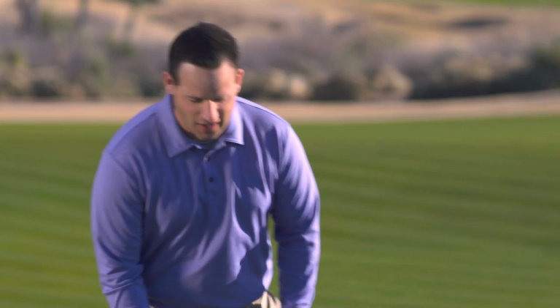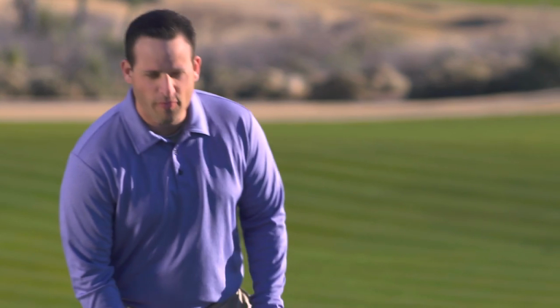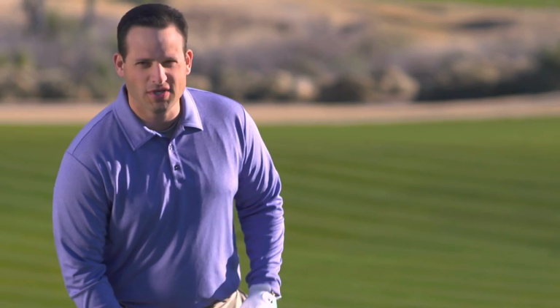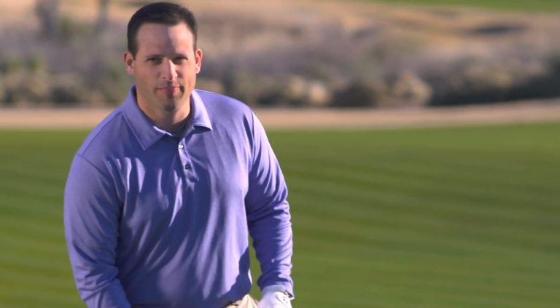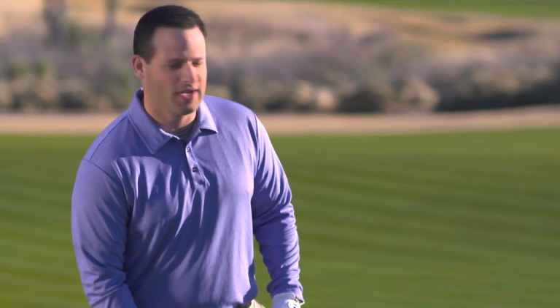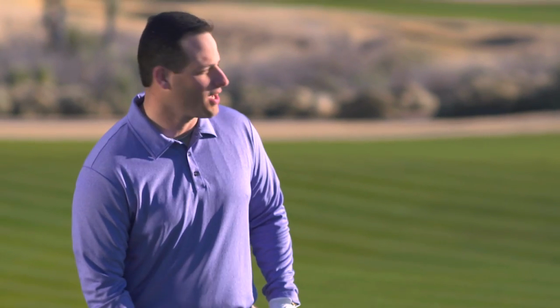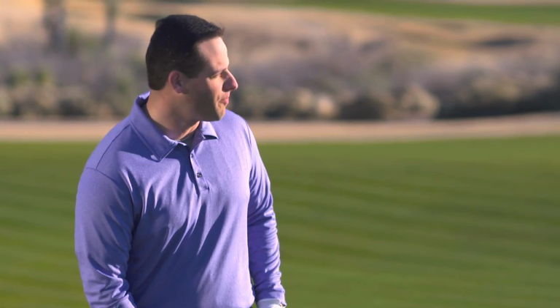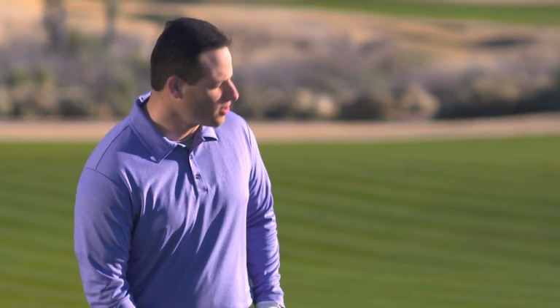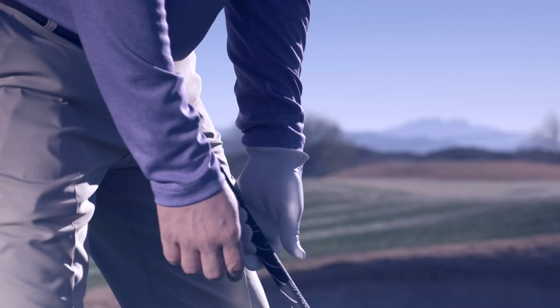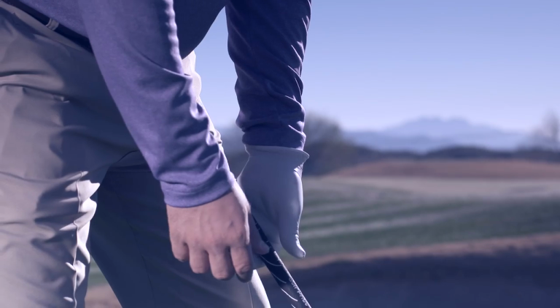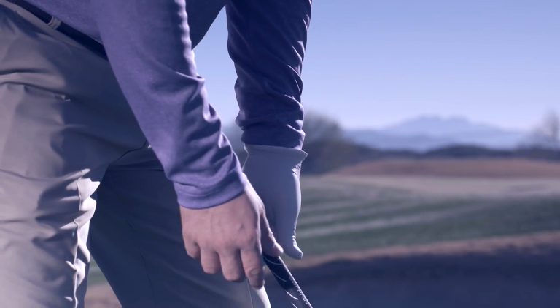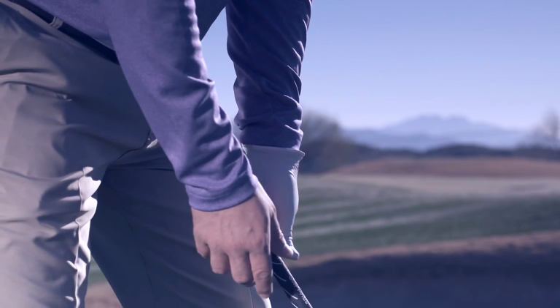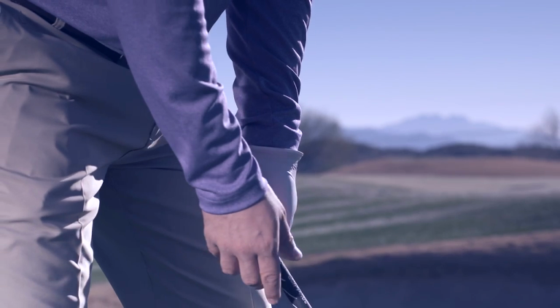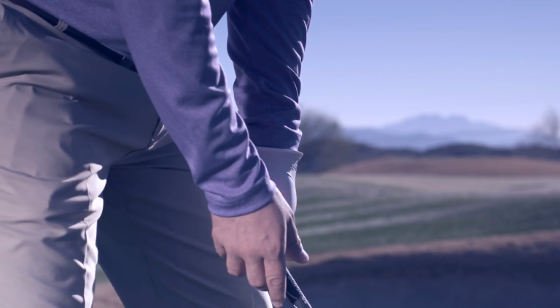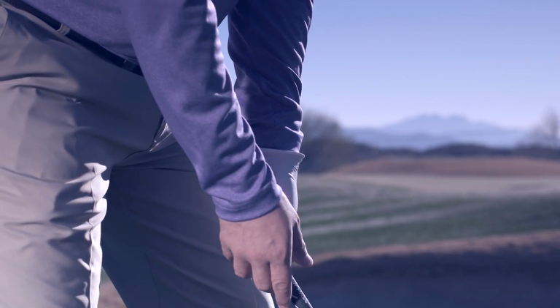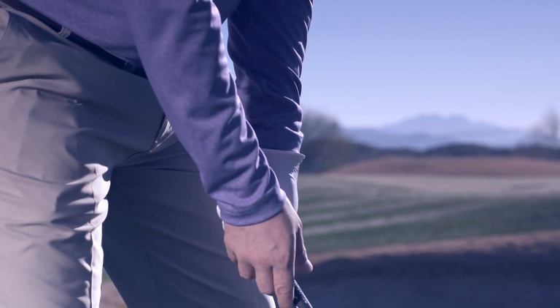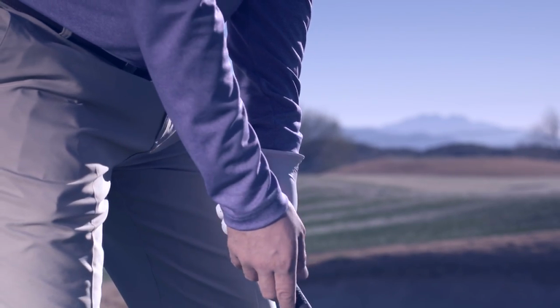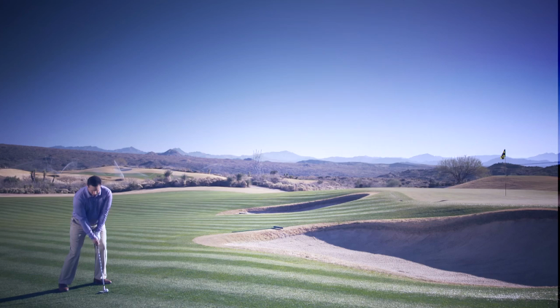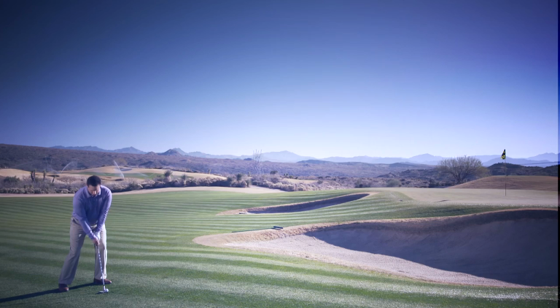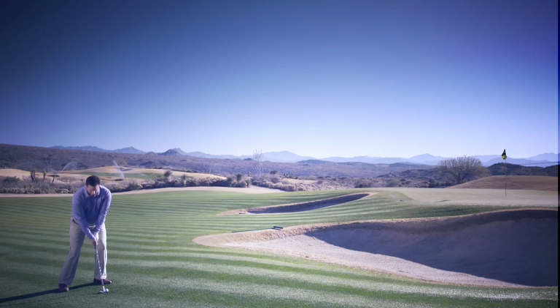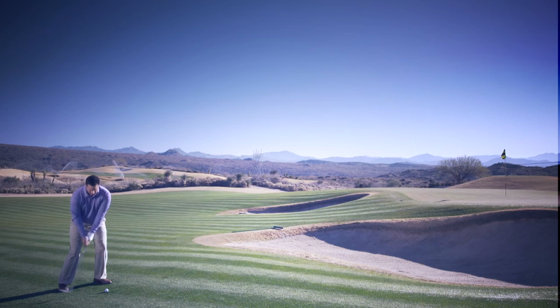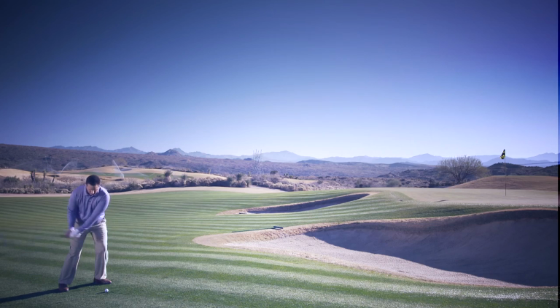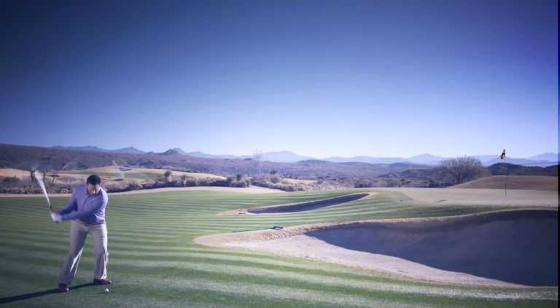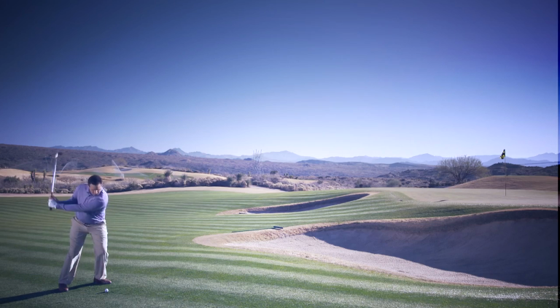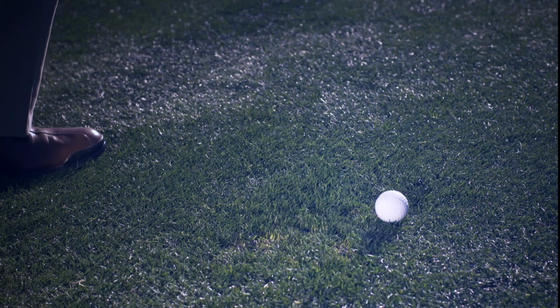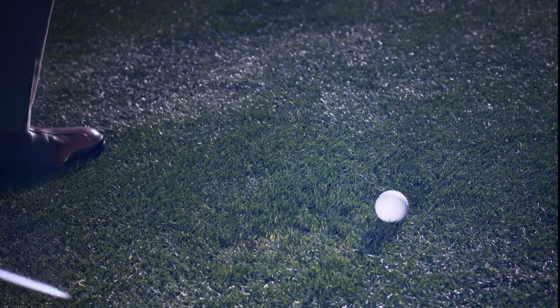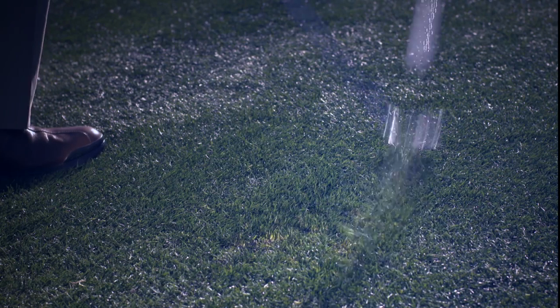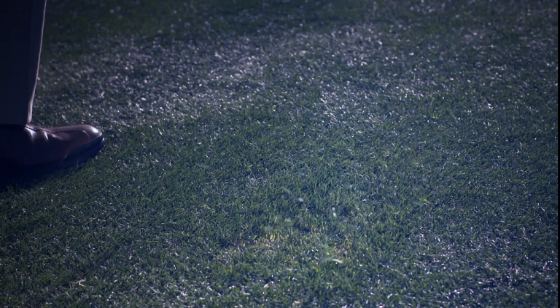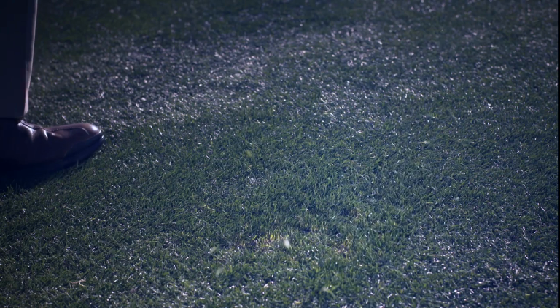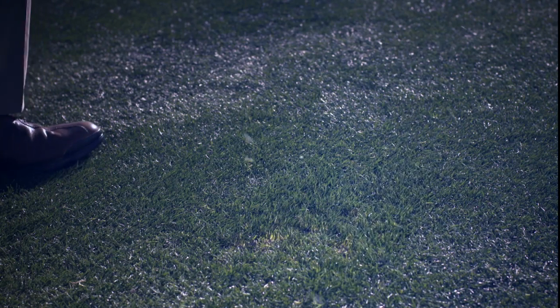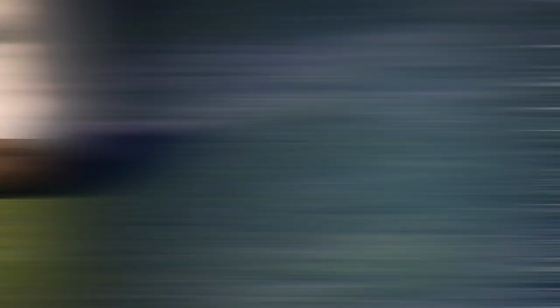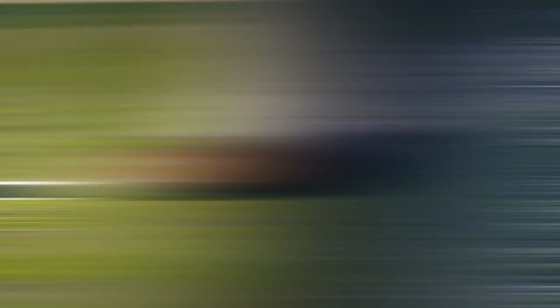You've almost got to play it like a bunker shot. Set your weight forward, weaken your grip, and get the club face pretty open.